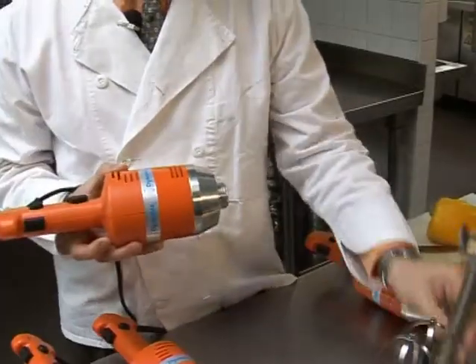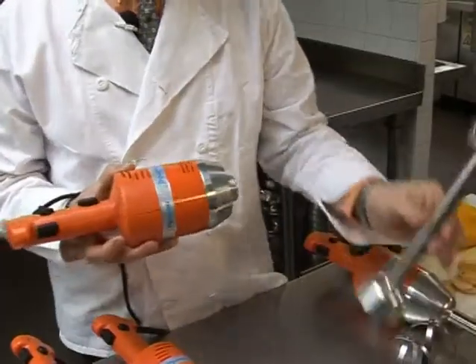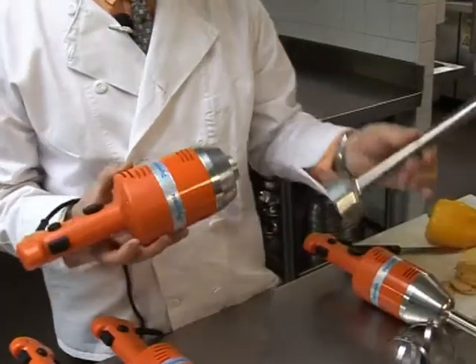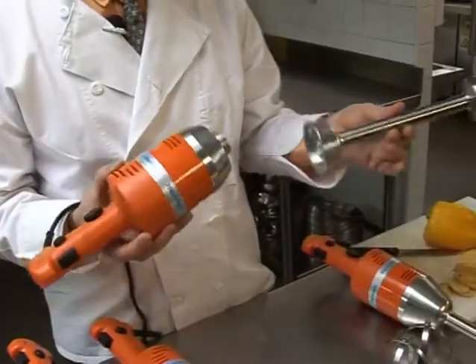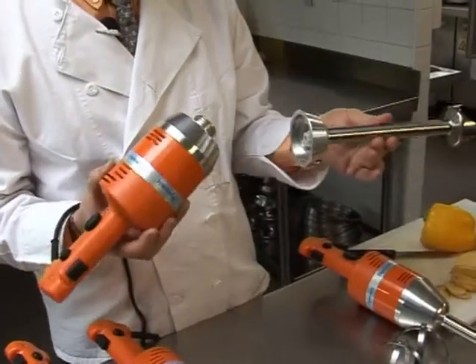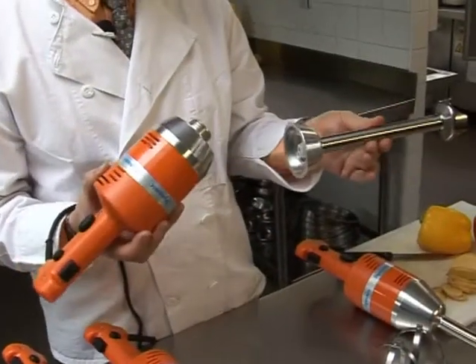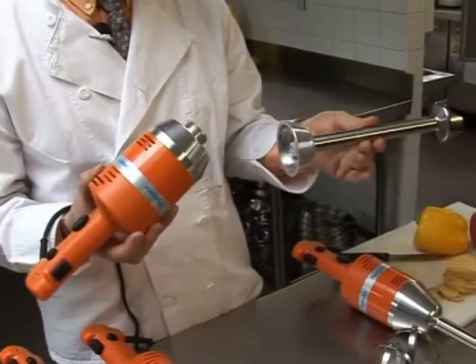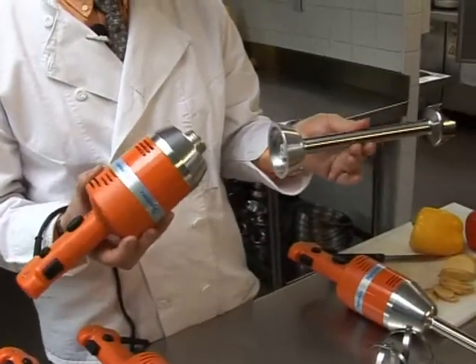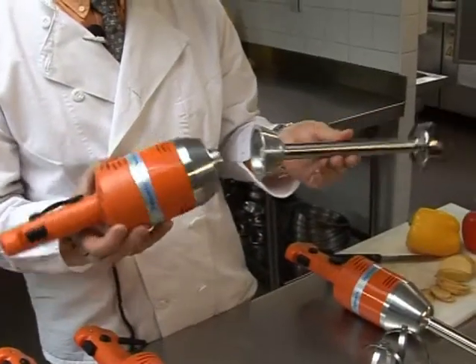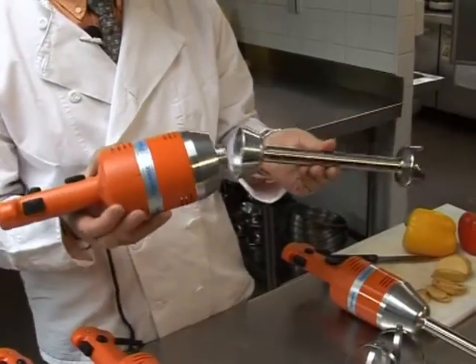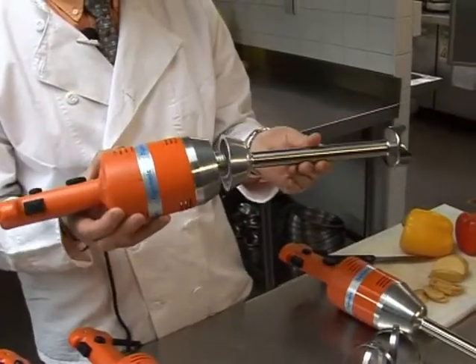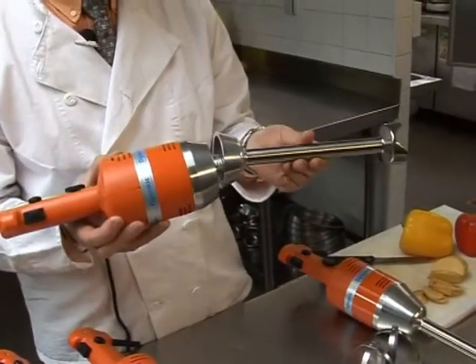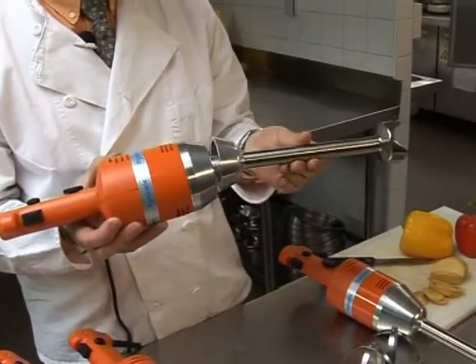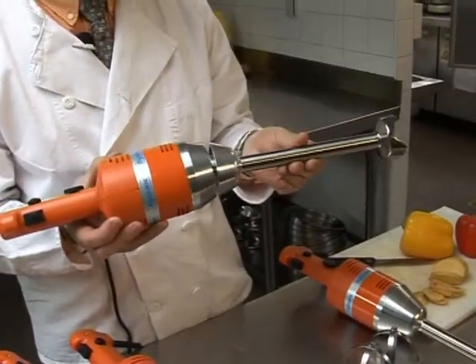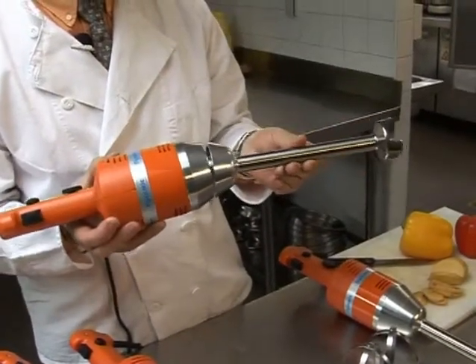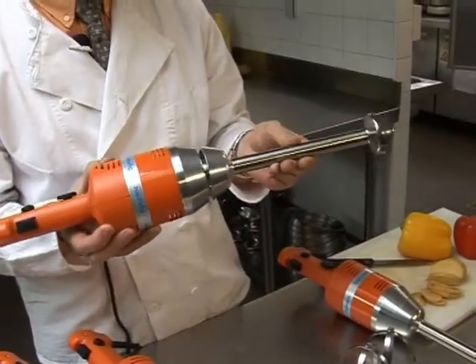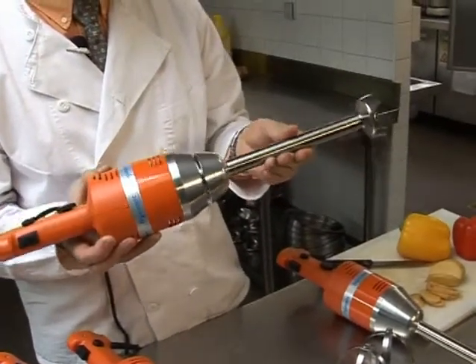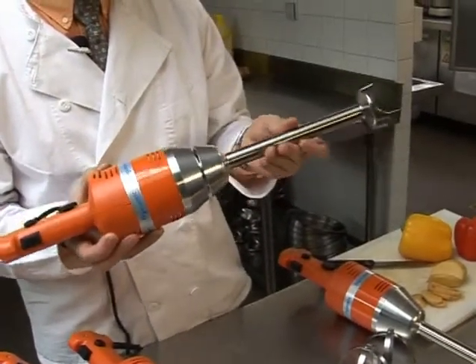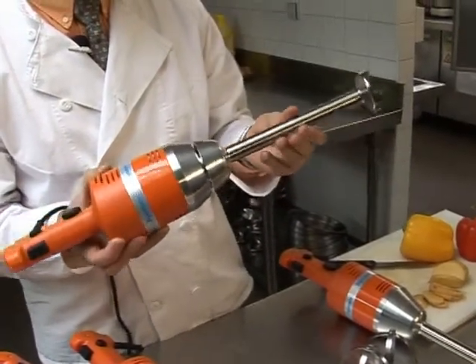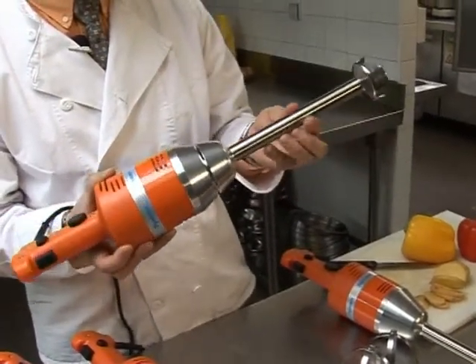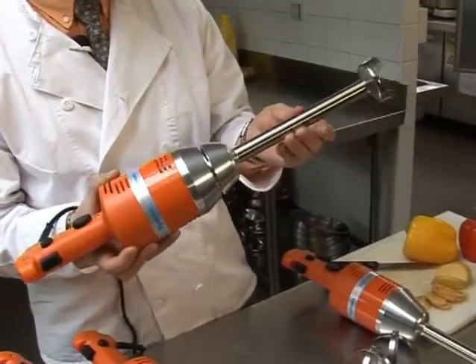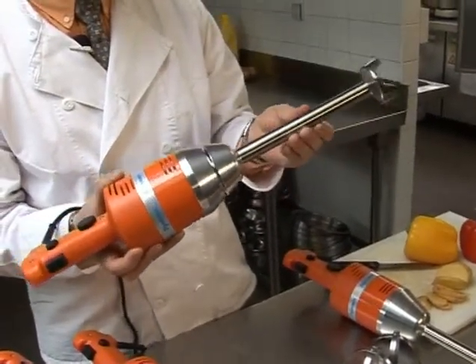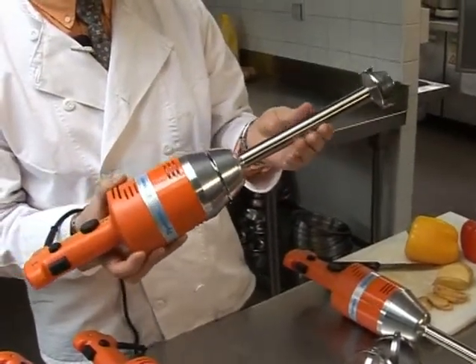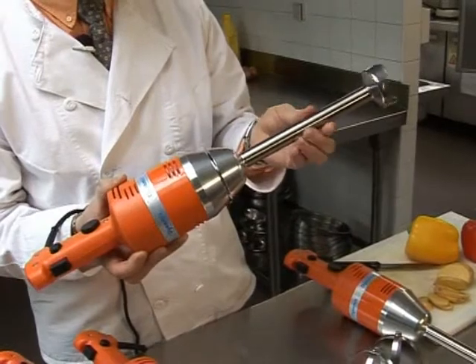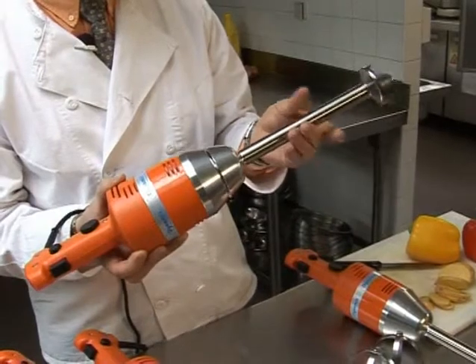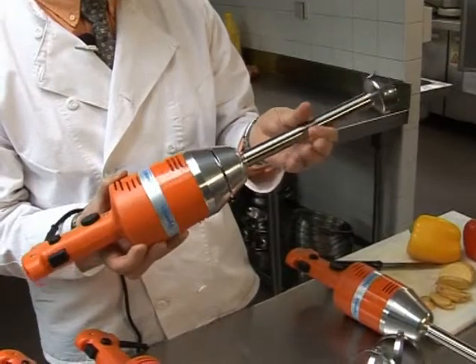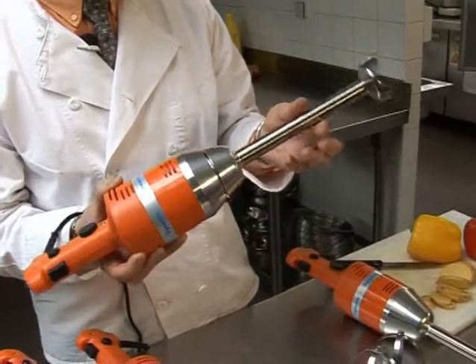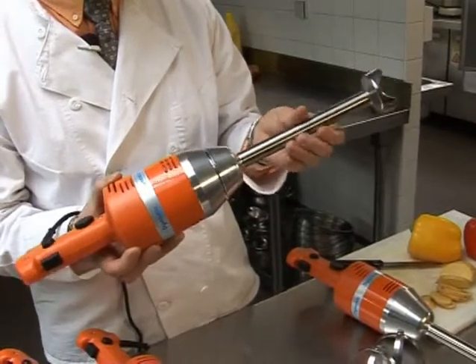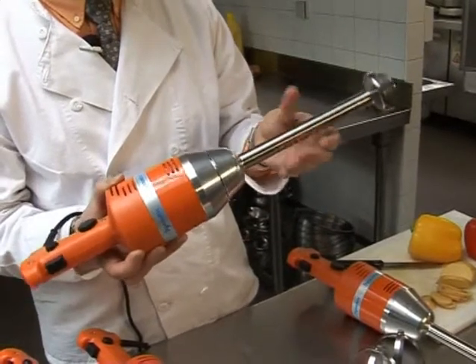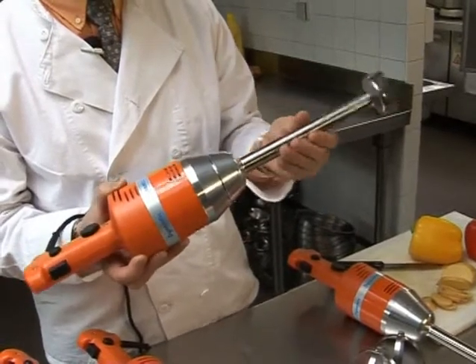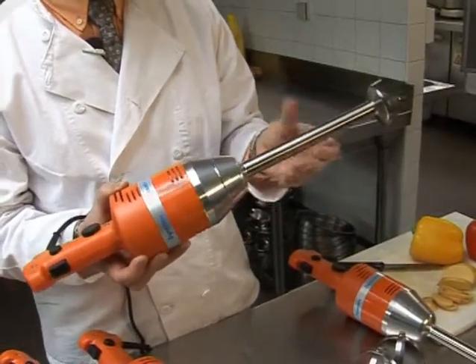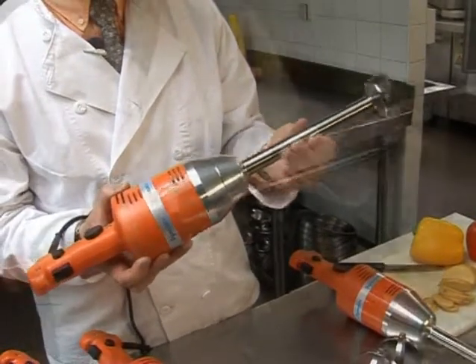Mixer tools and whisks are easily attachable and detachable for convenience, flexibility, and safety.